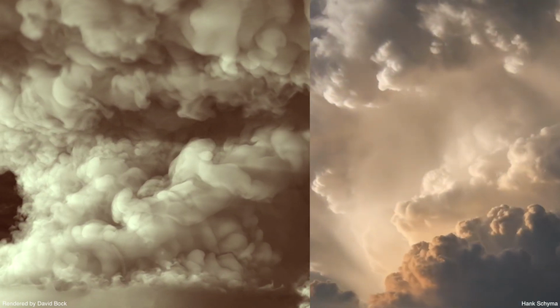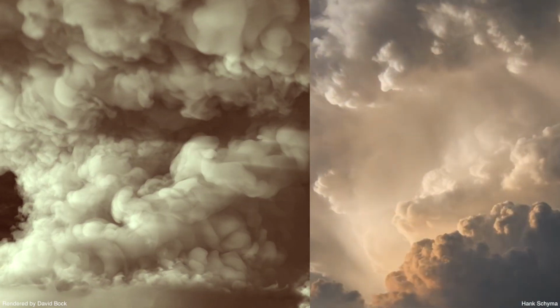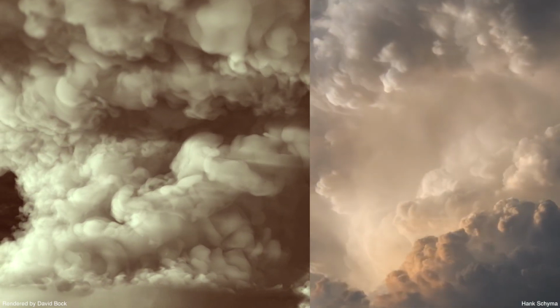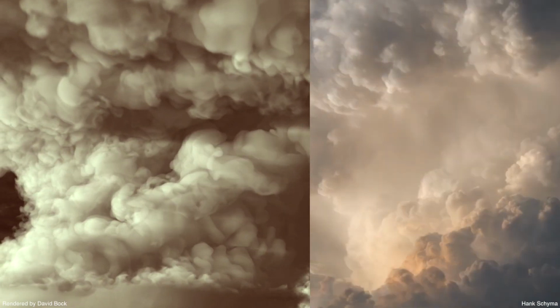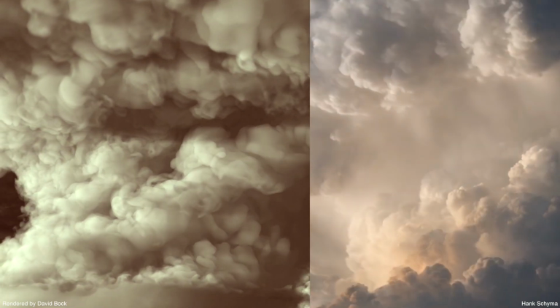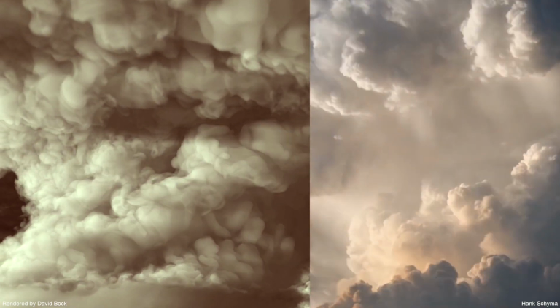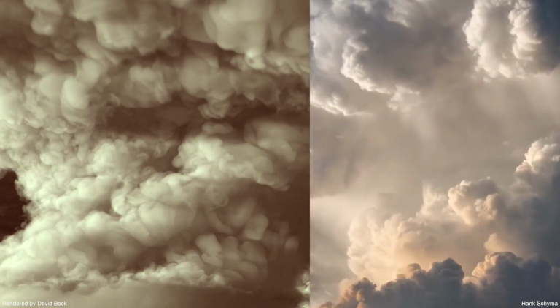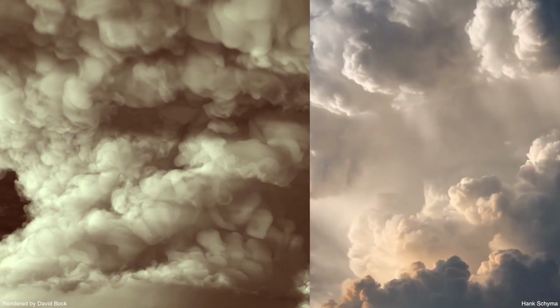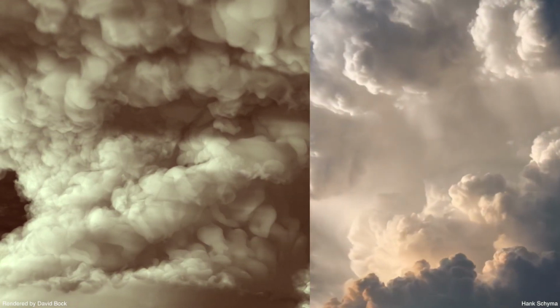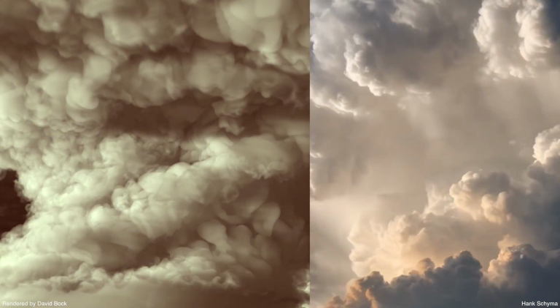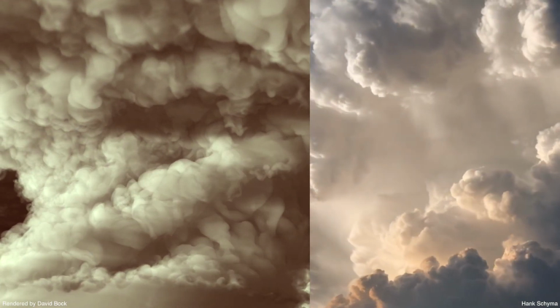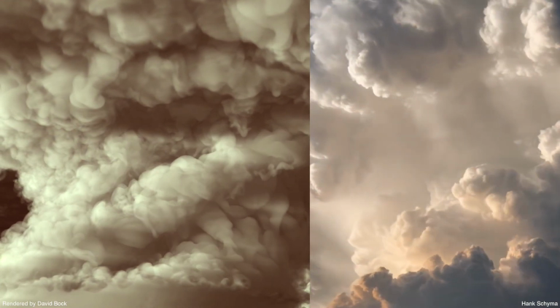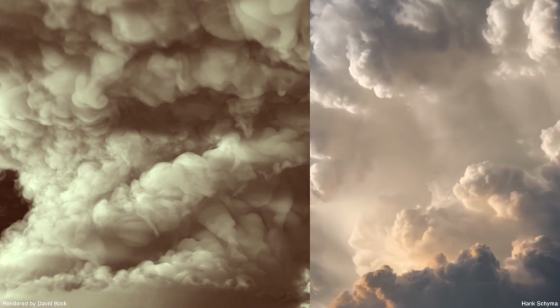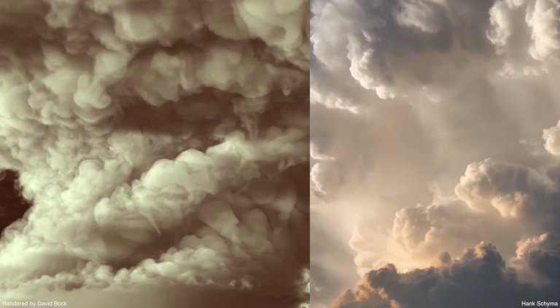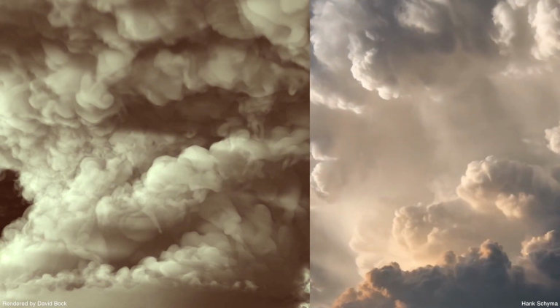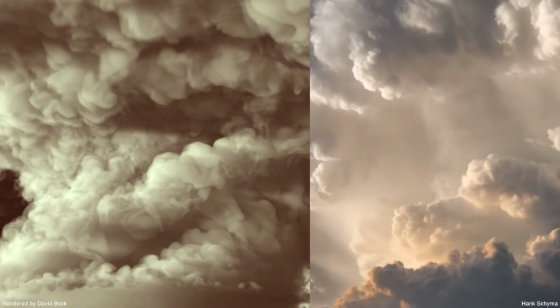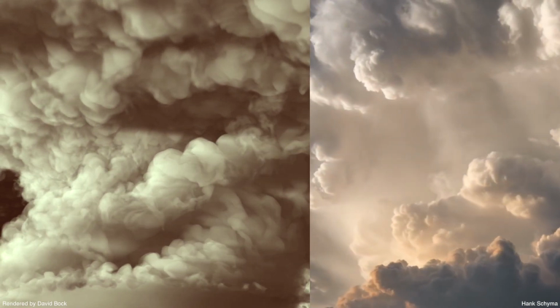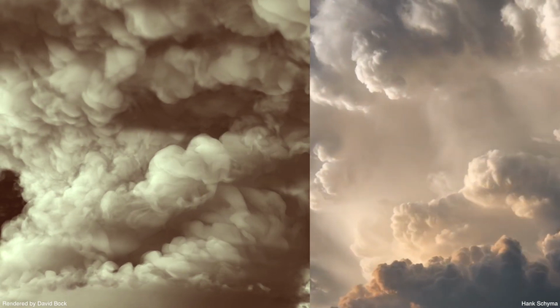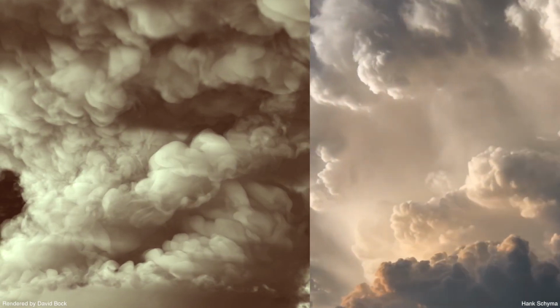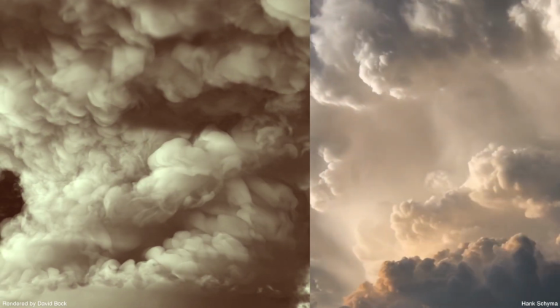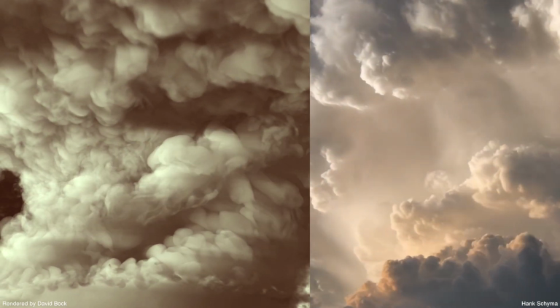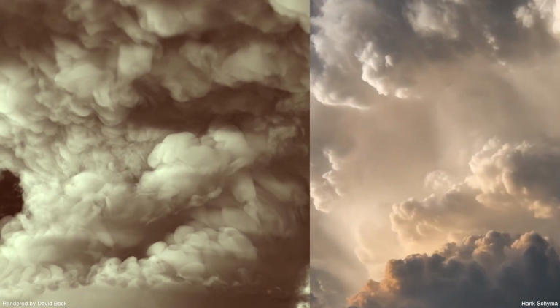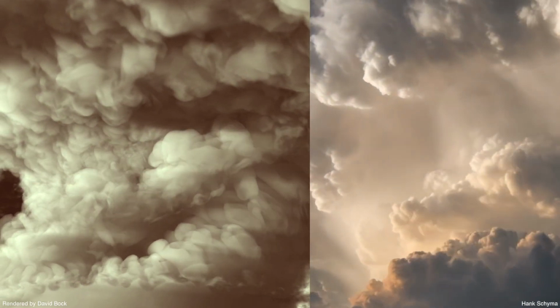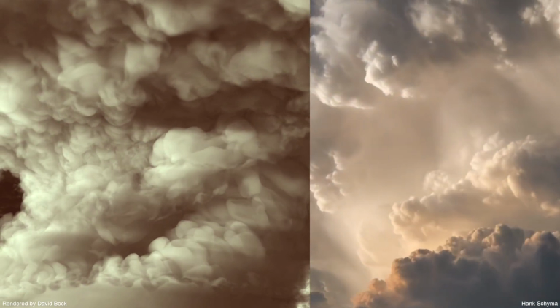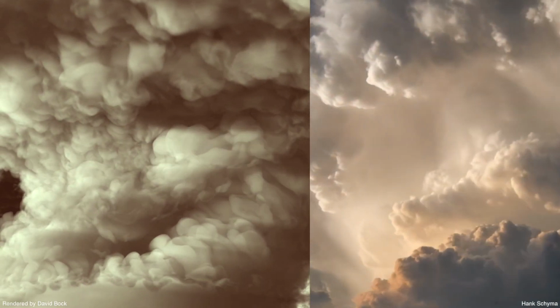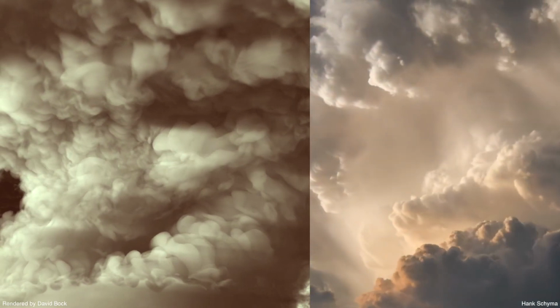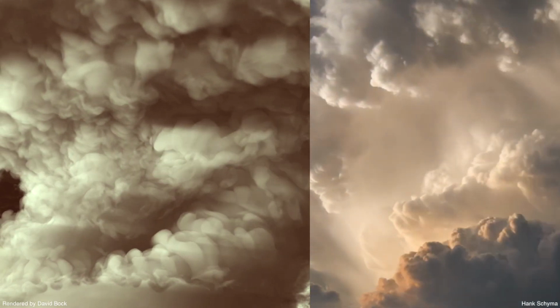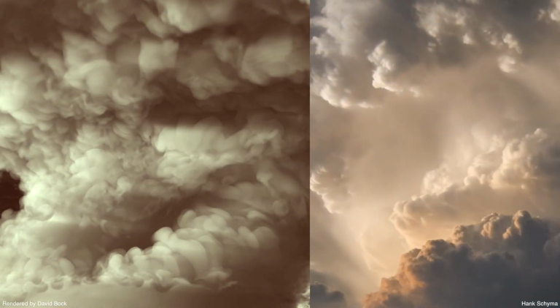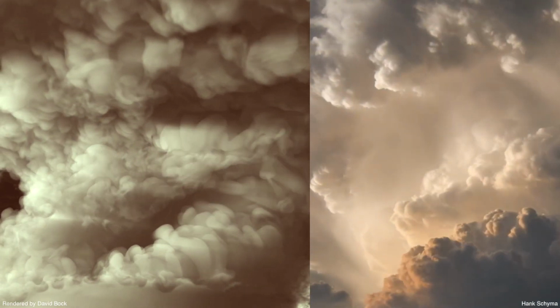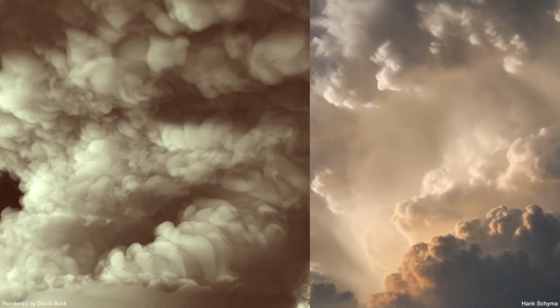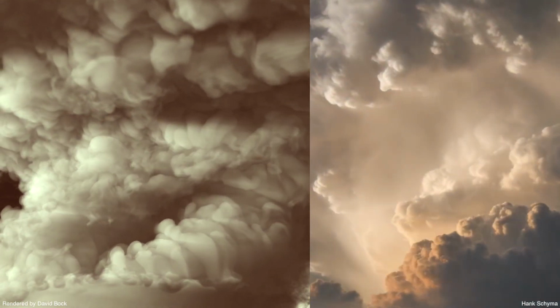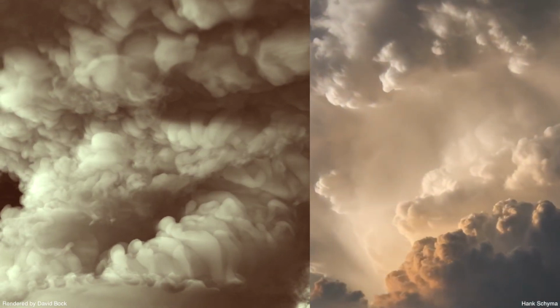Here we compare the explosive growth of towering cumulus clouds in our simulation to time-lapse video footage of a real storm.